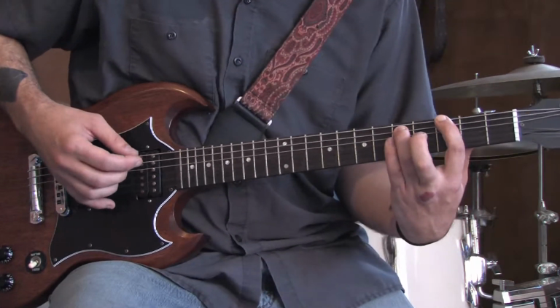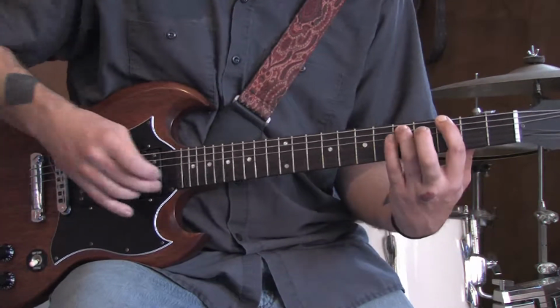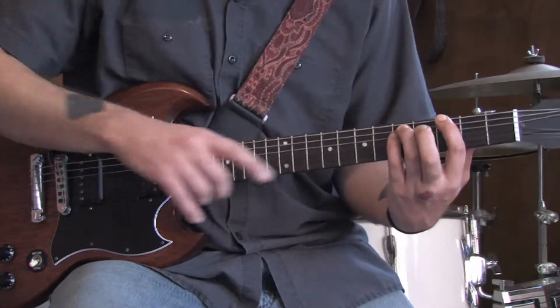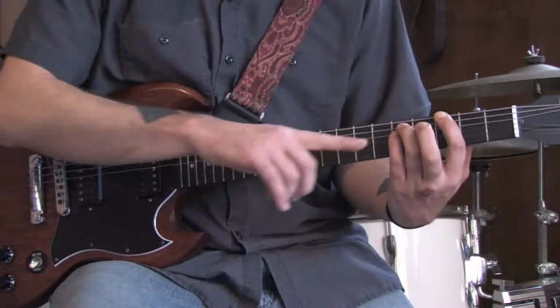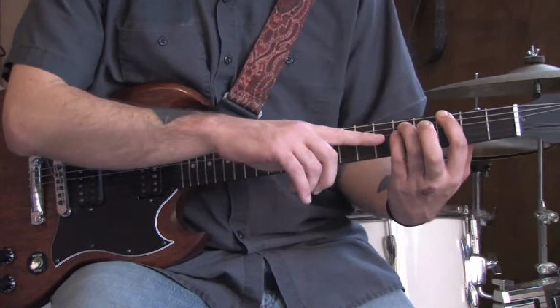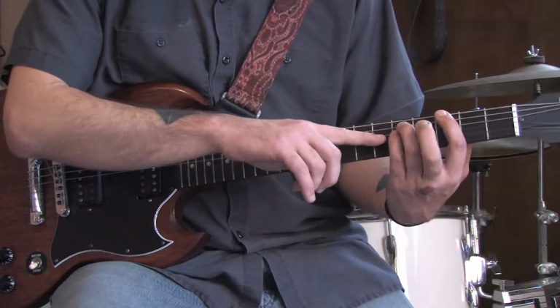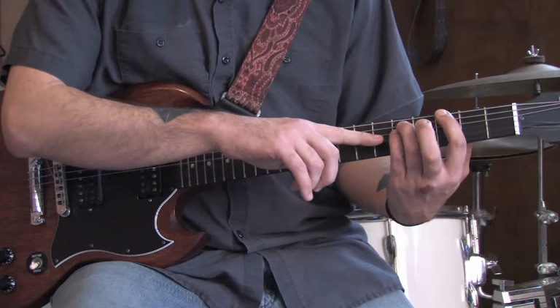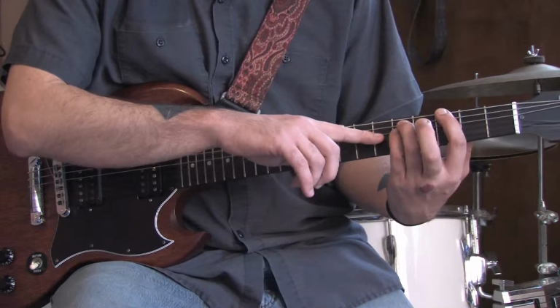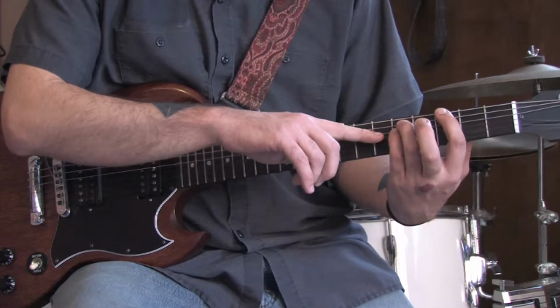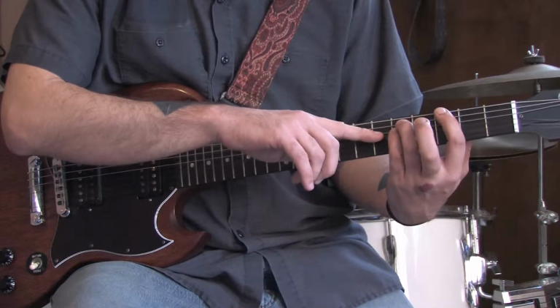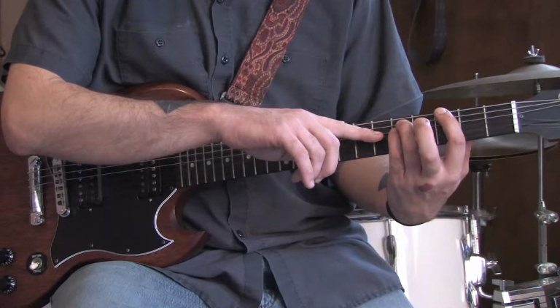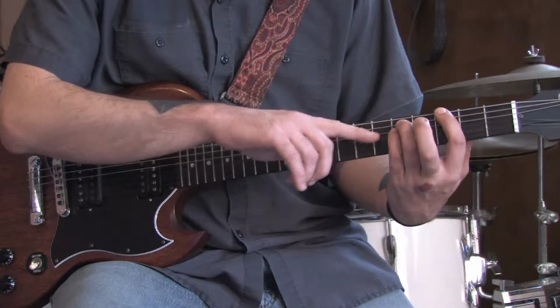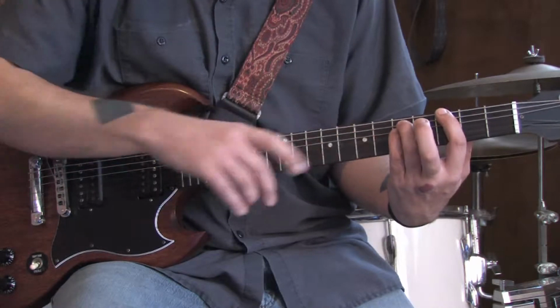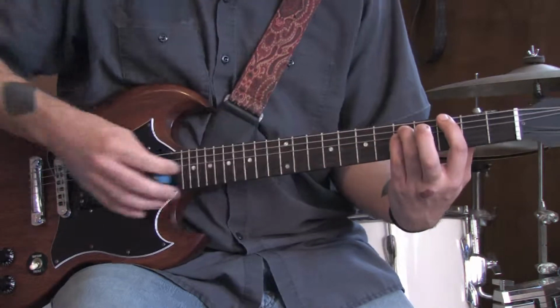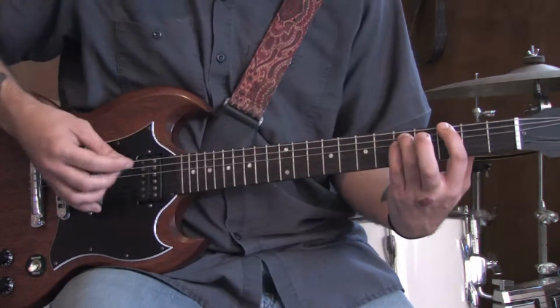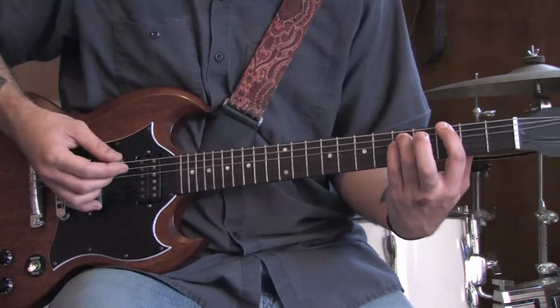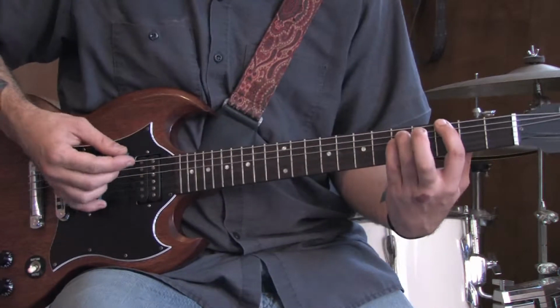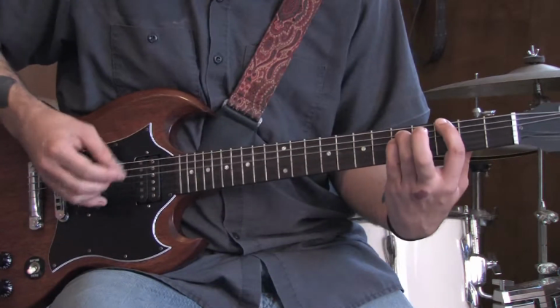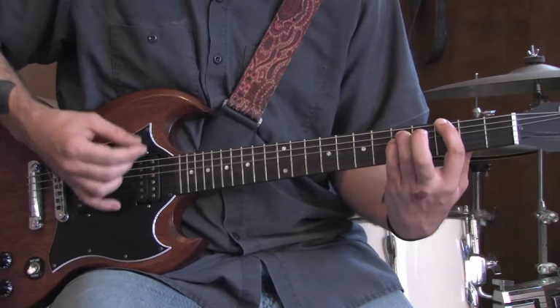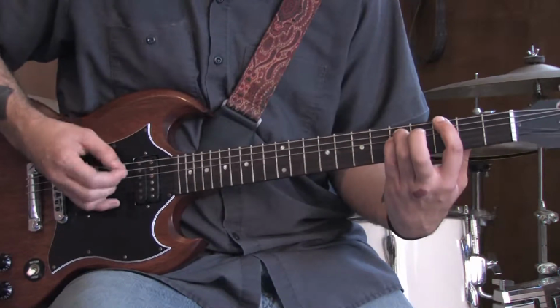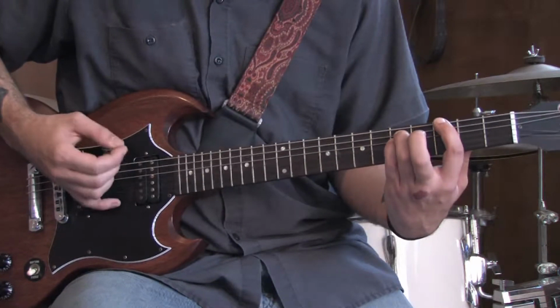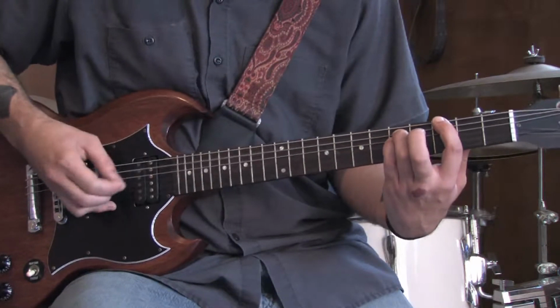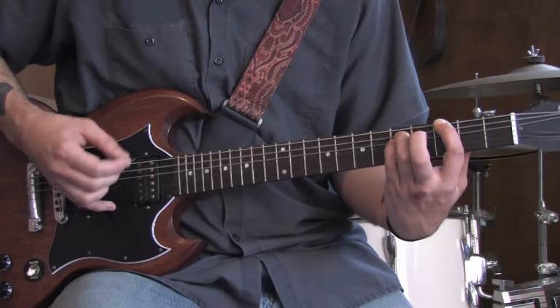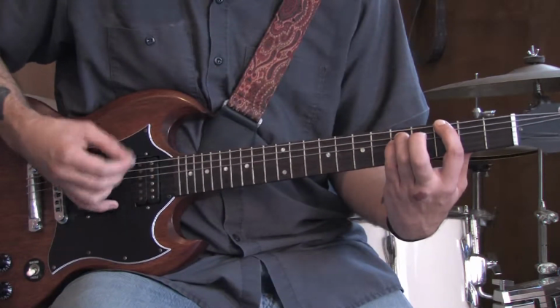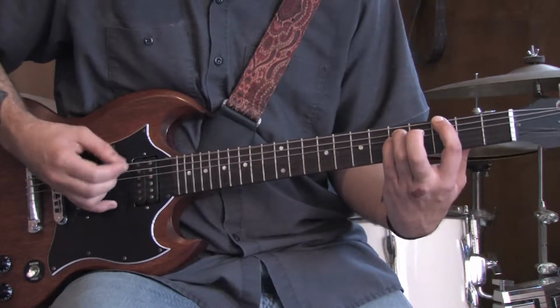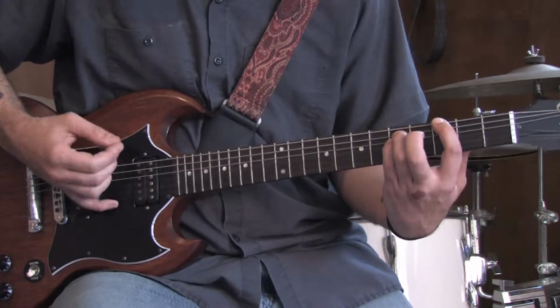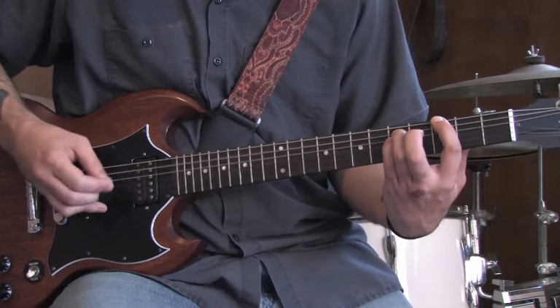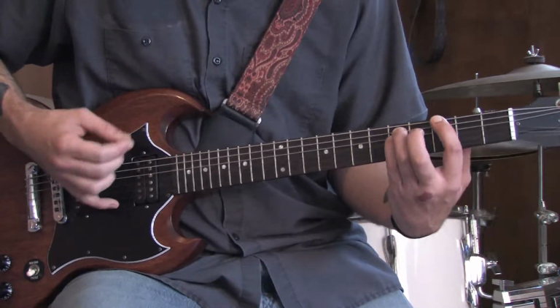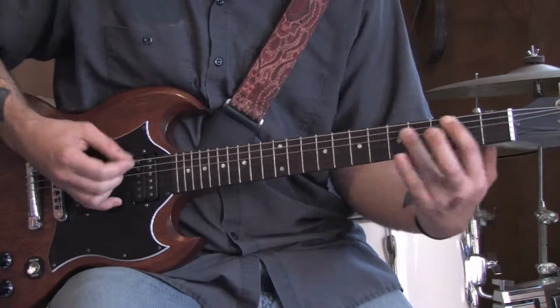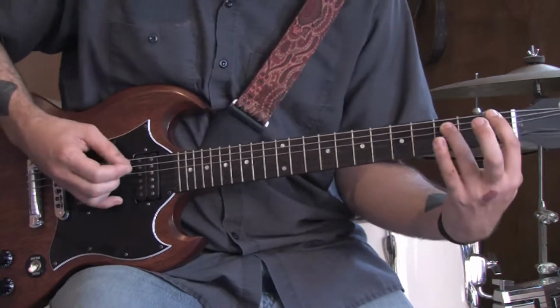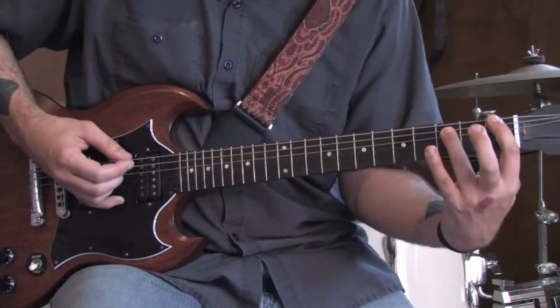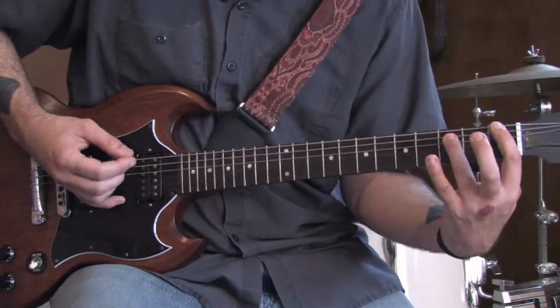We're going to bring our pinky down to the fifth fret of the D string as well. Do that again.